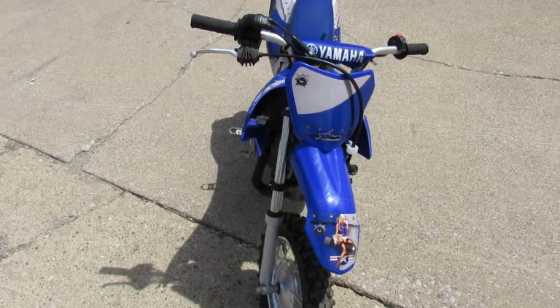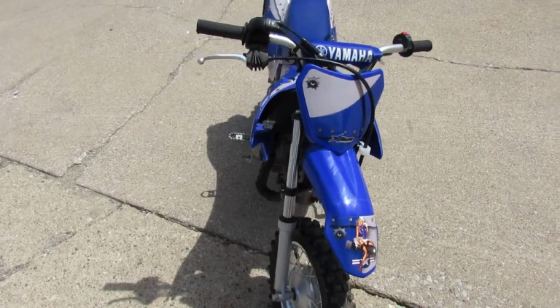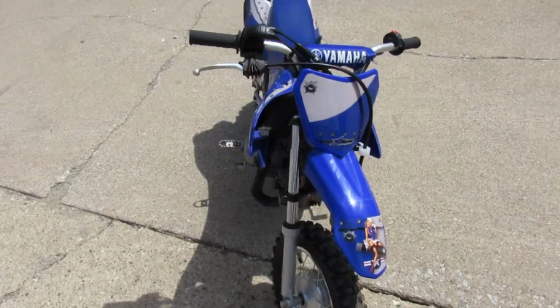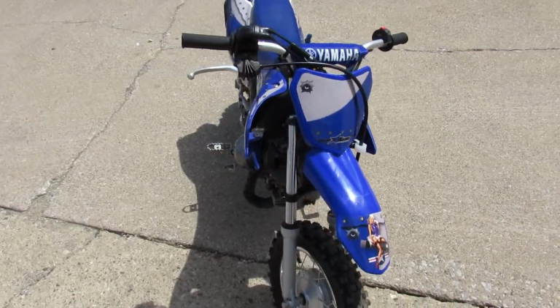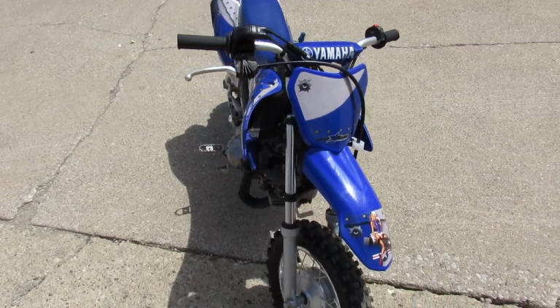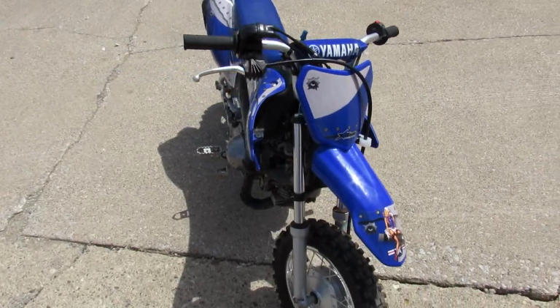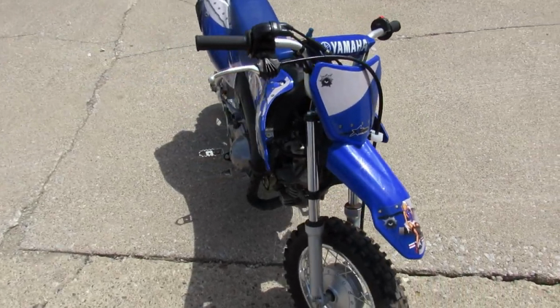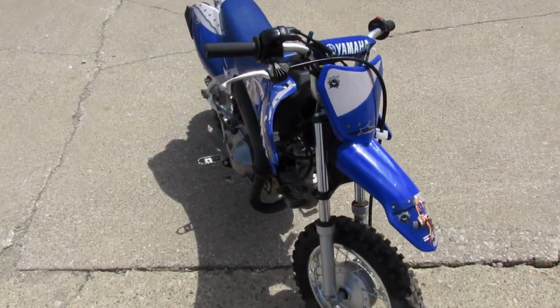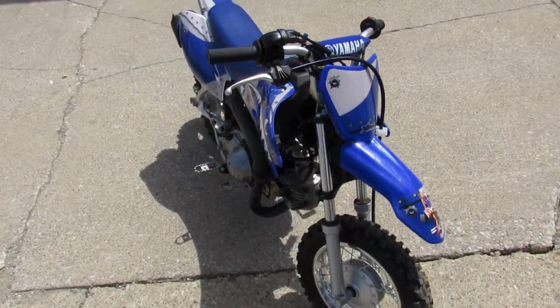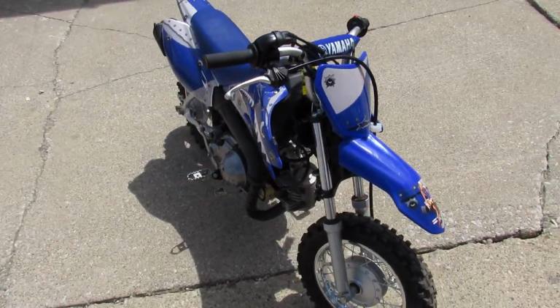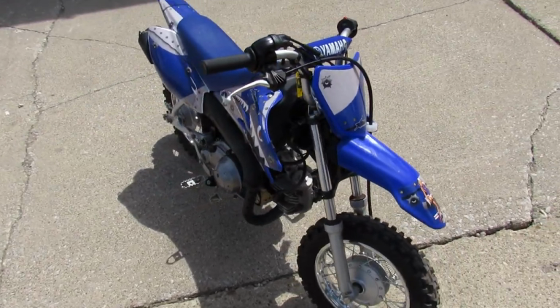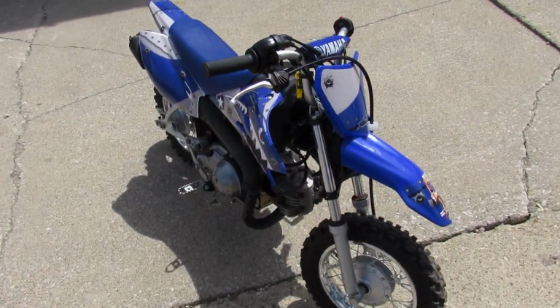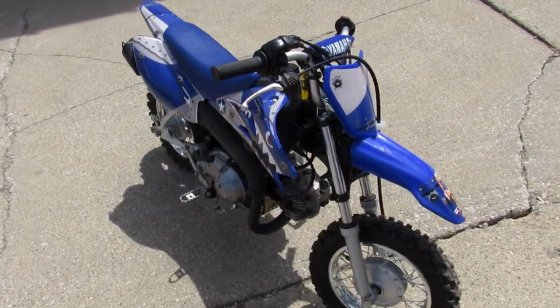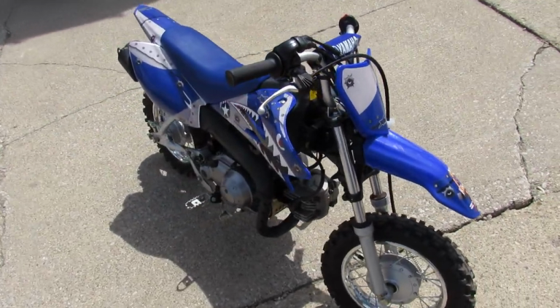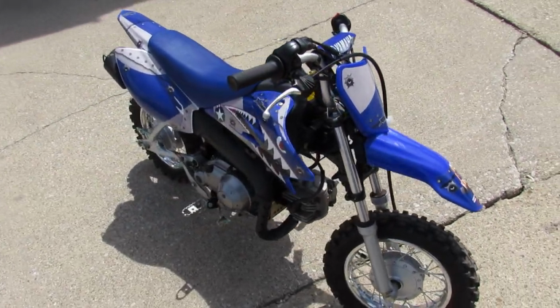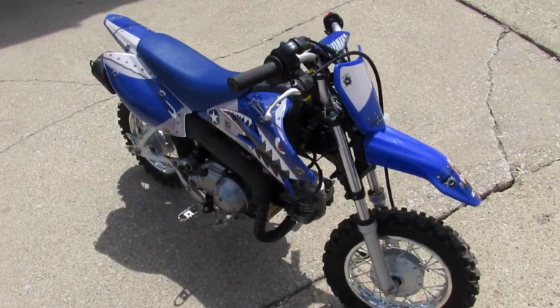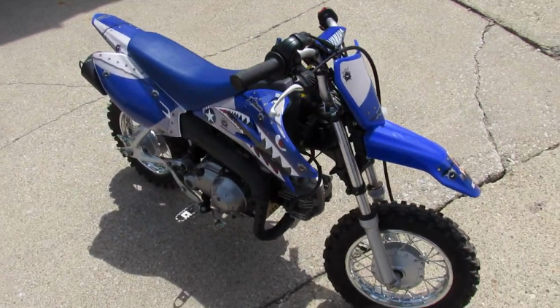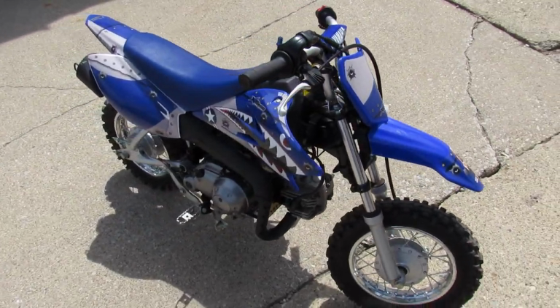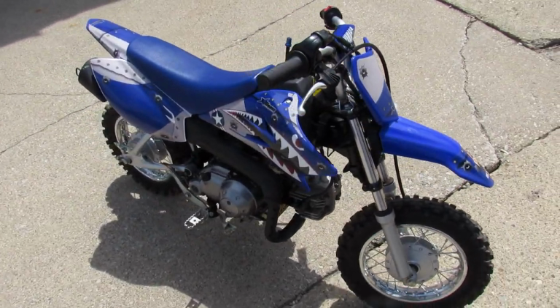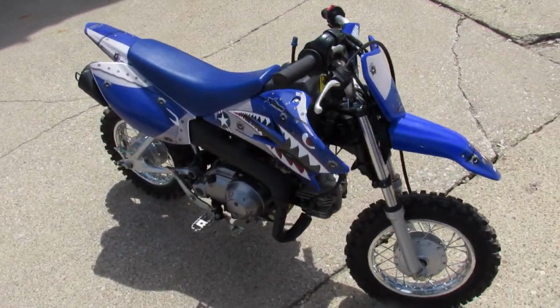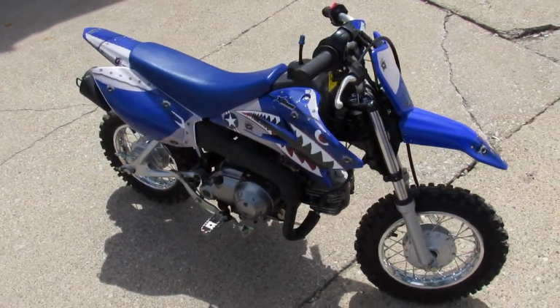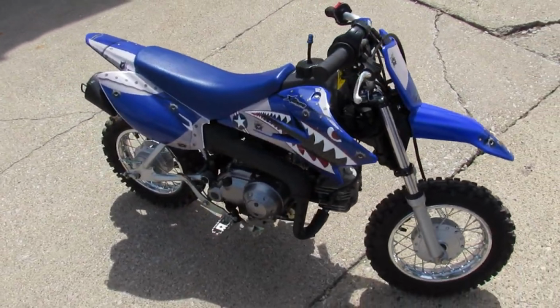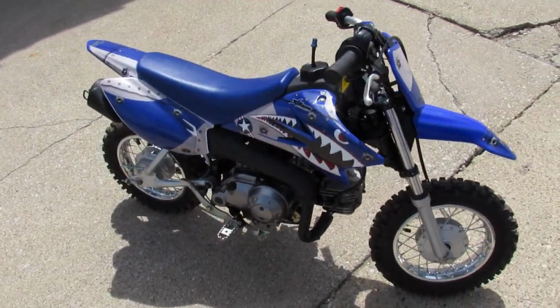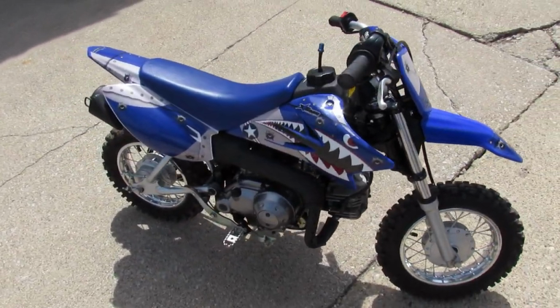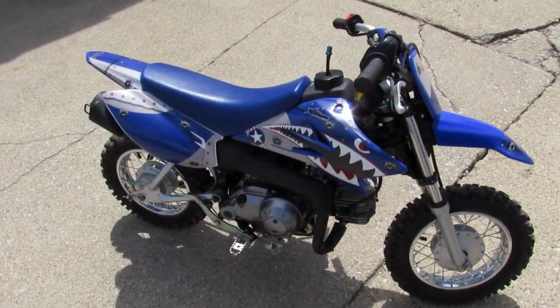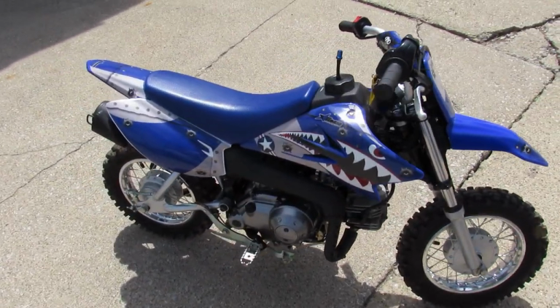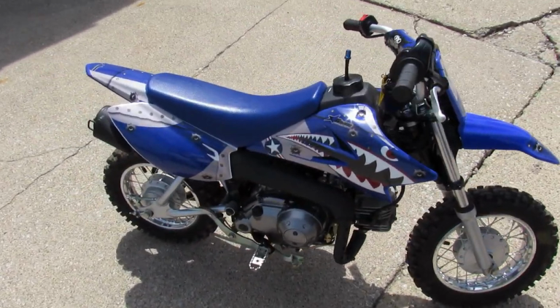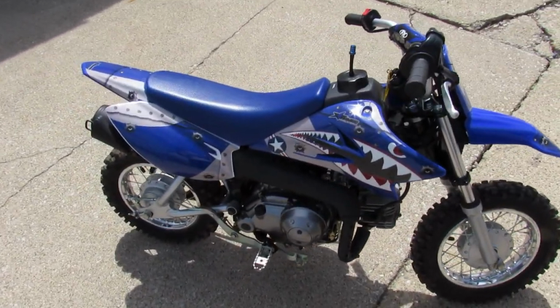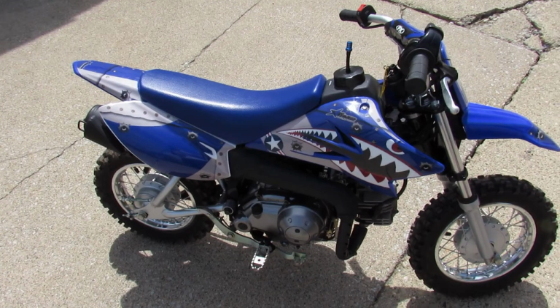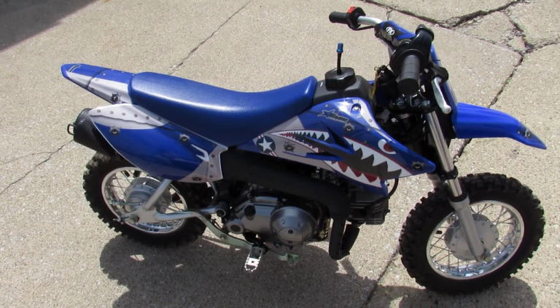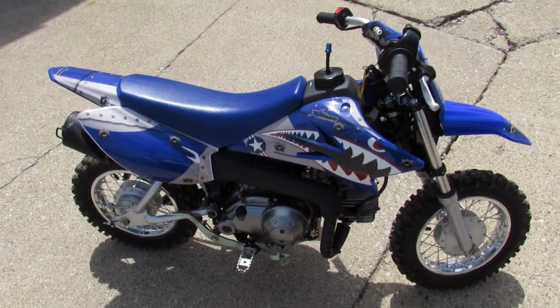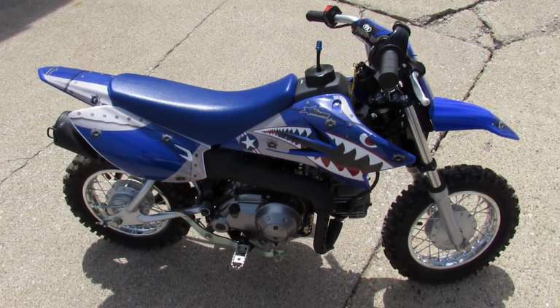Just serviced at the factory authorized Yamaha dealership. Inspected. All the fluids have been changed. This one's ready for the little guy — tear the trails up.